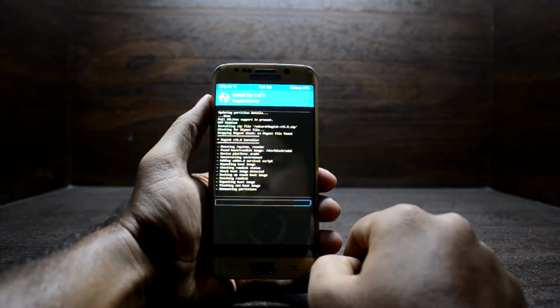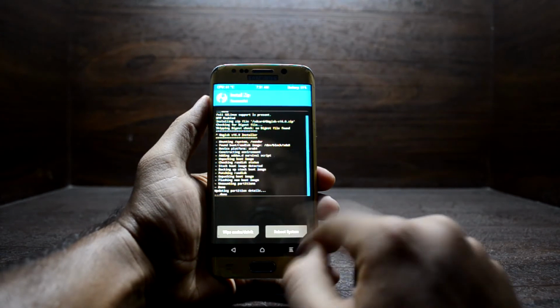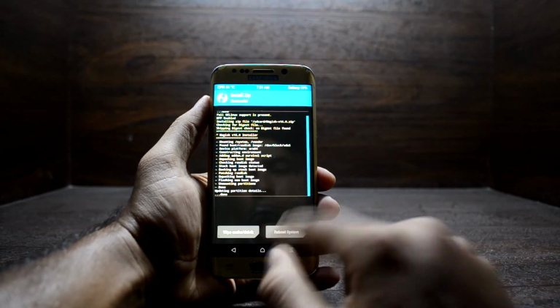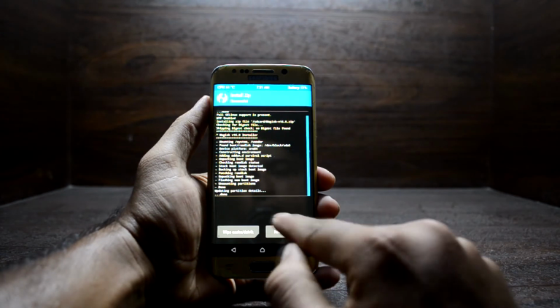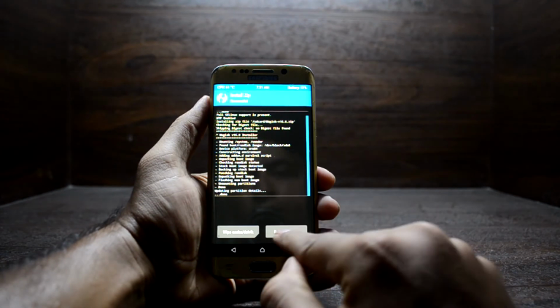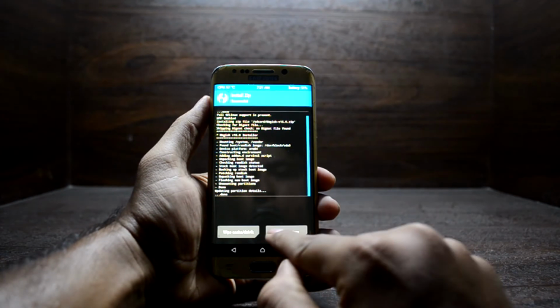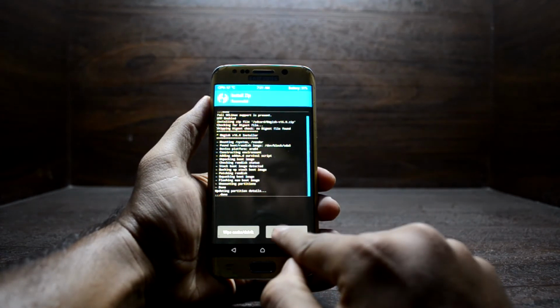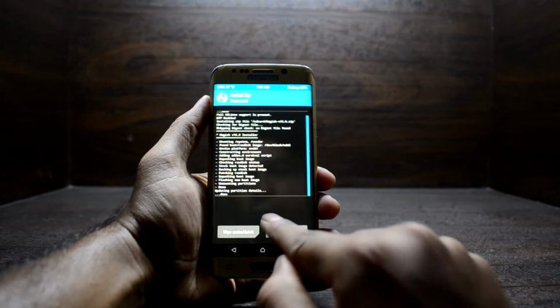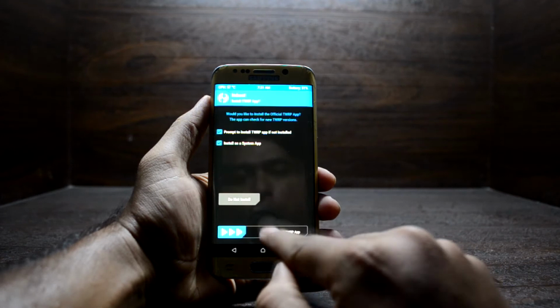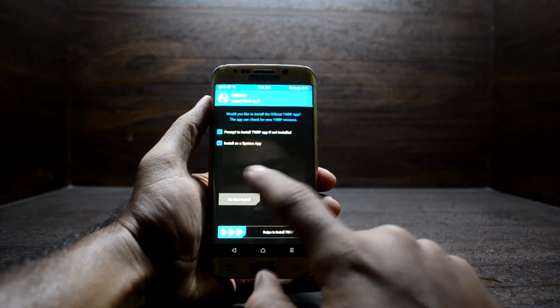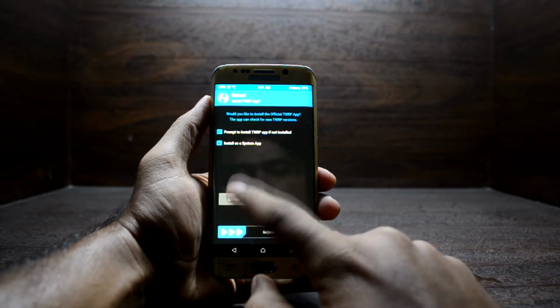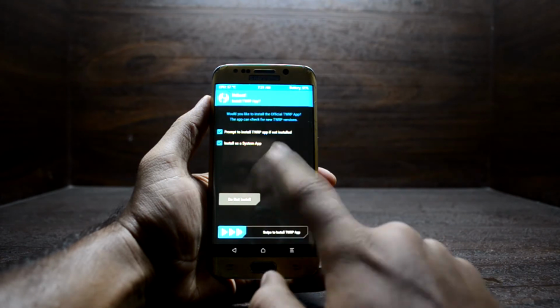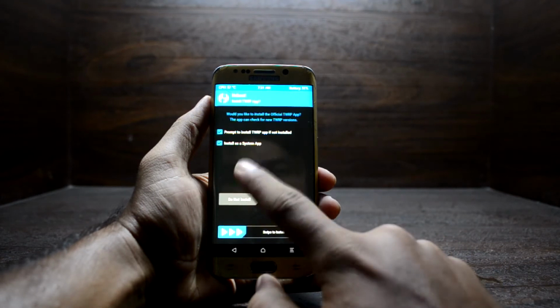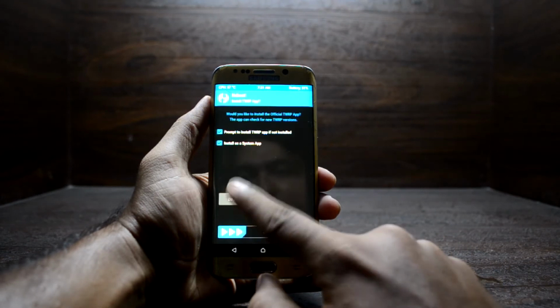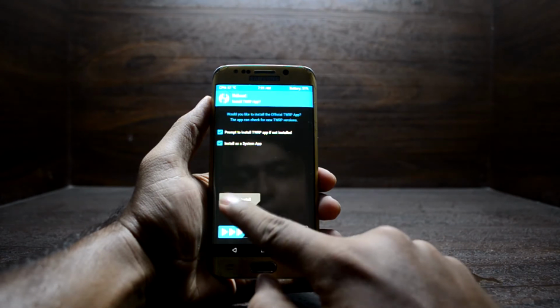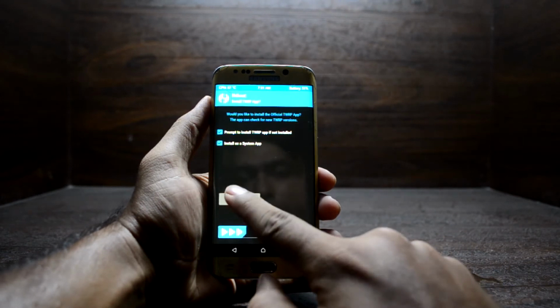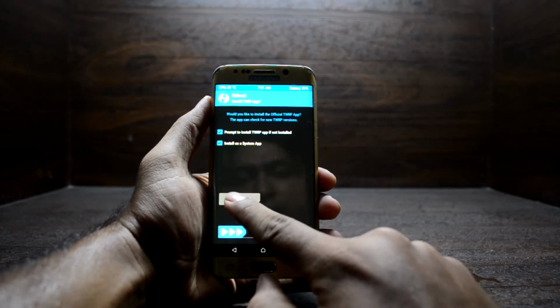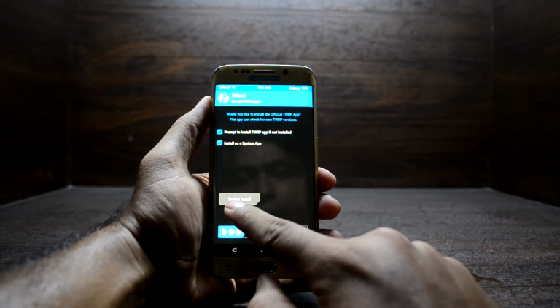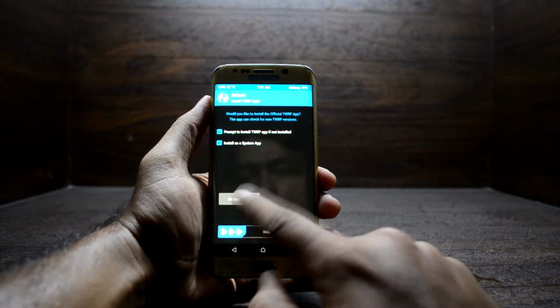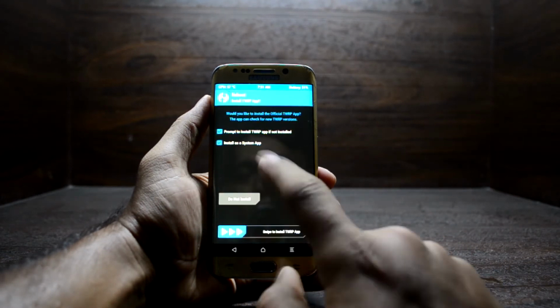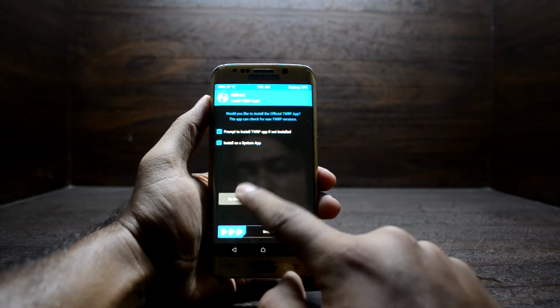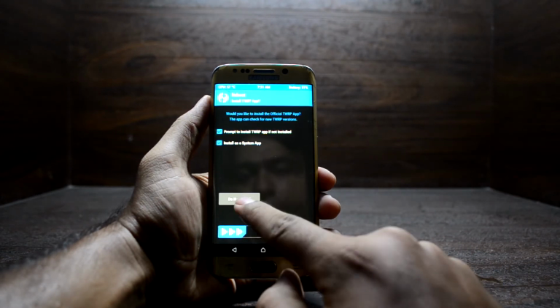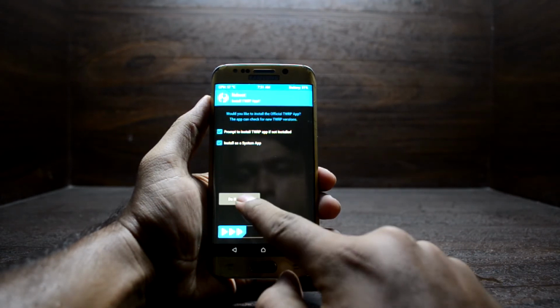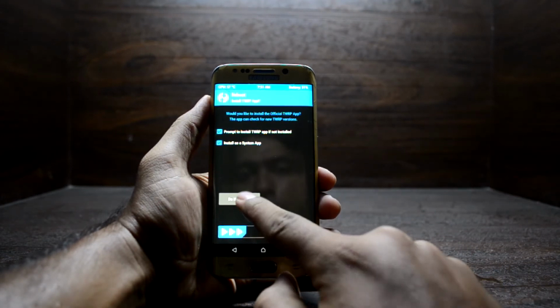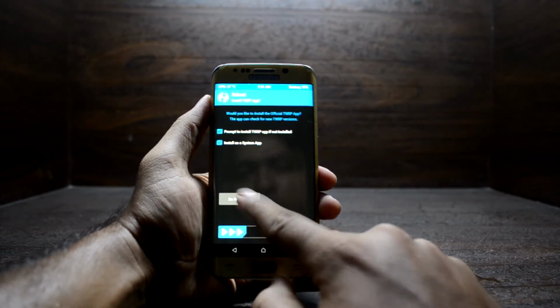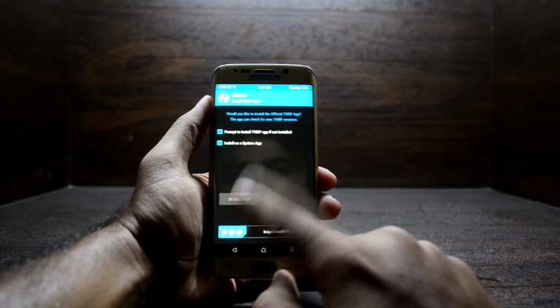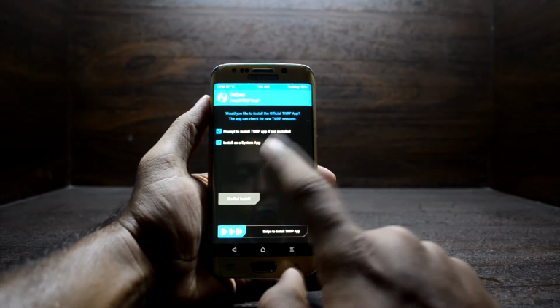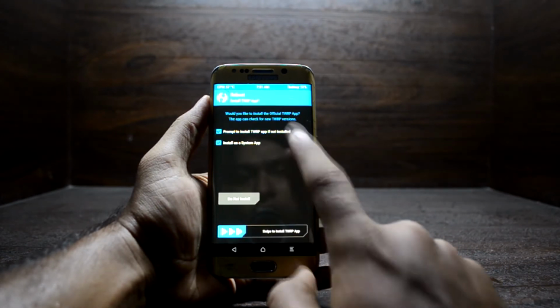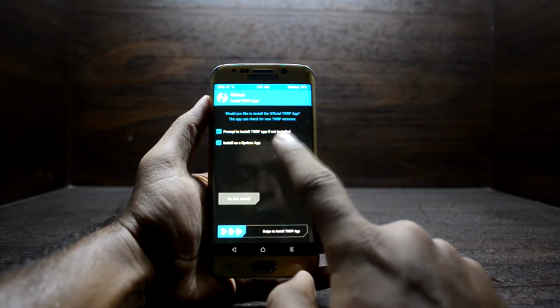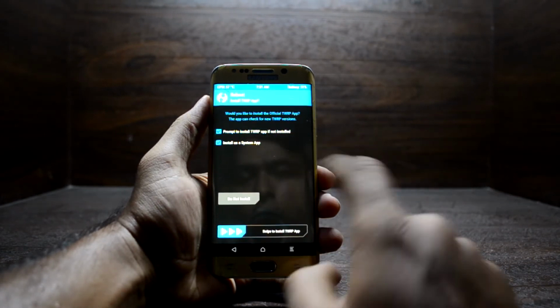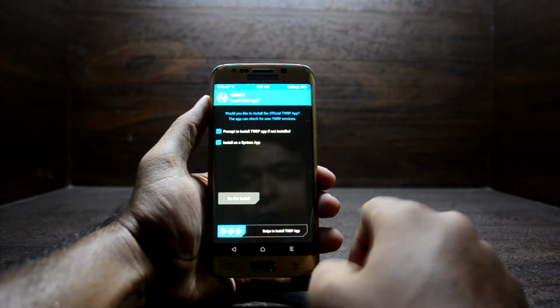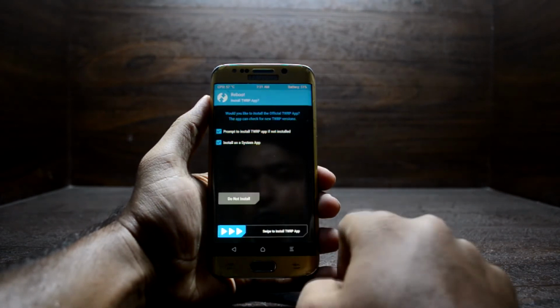Magisk is done installing. Reboot the device and select 'Do Not Install' for the TWRP app once again.